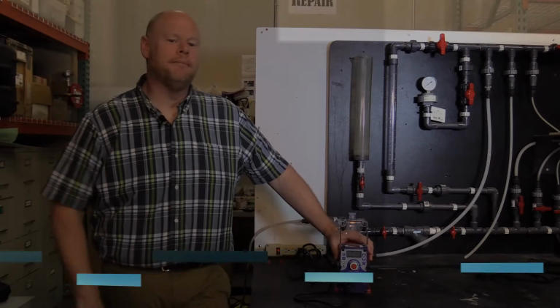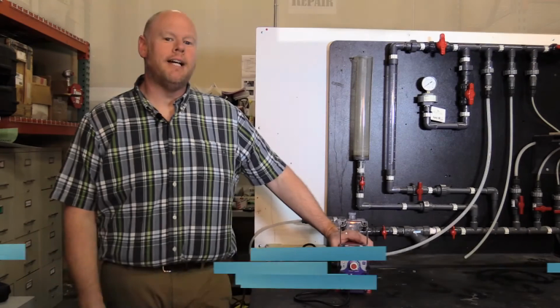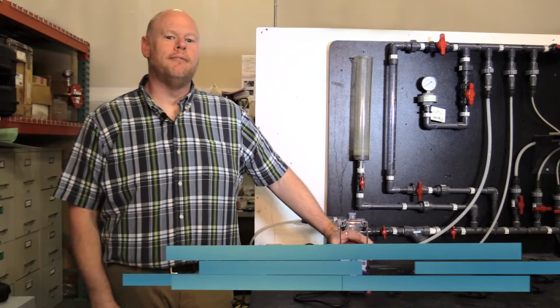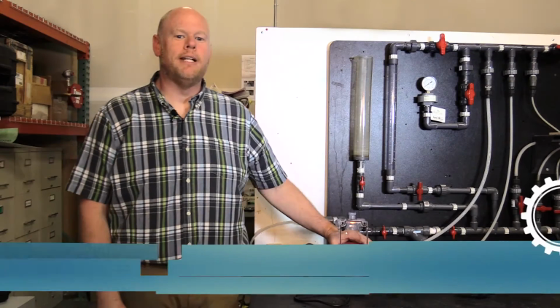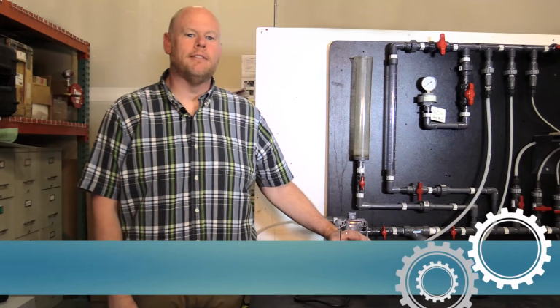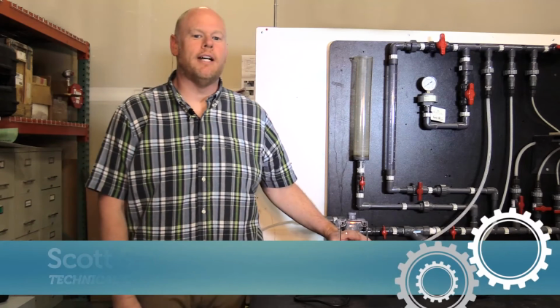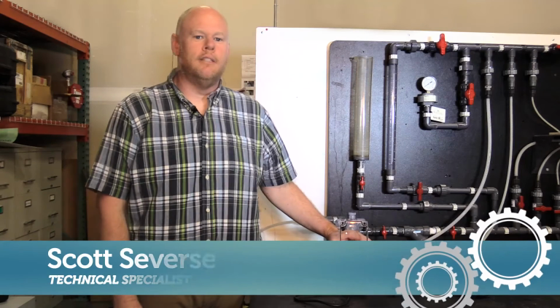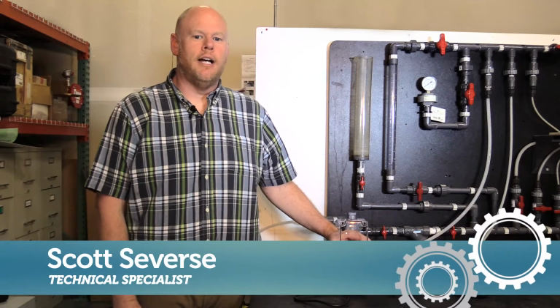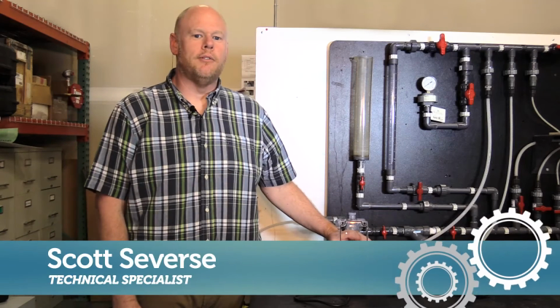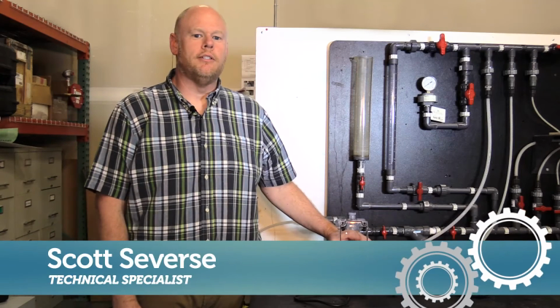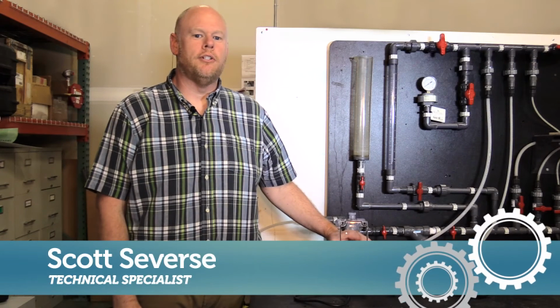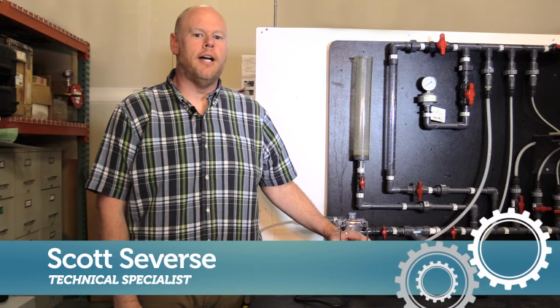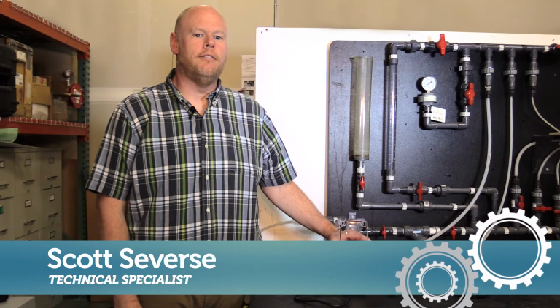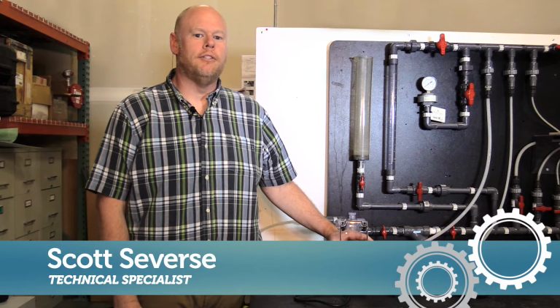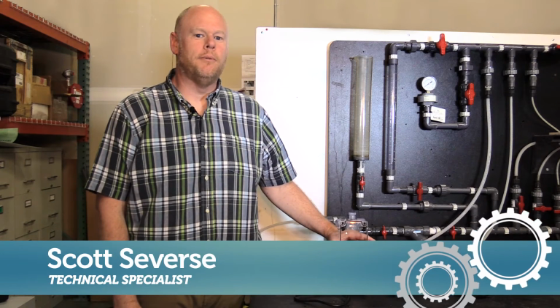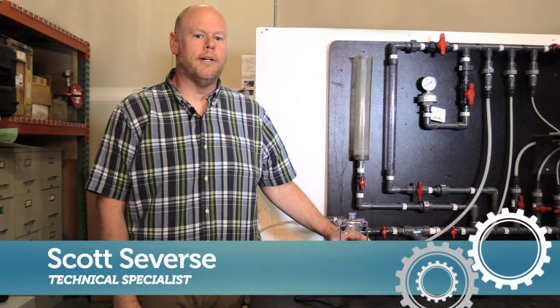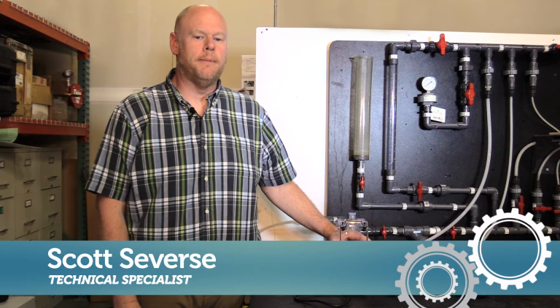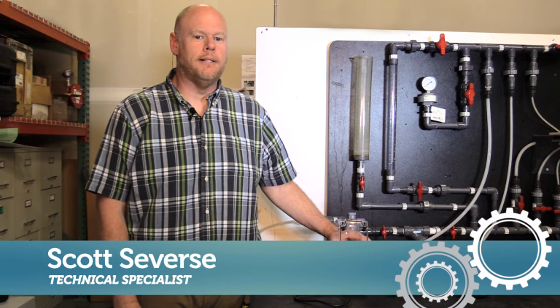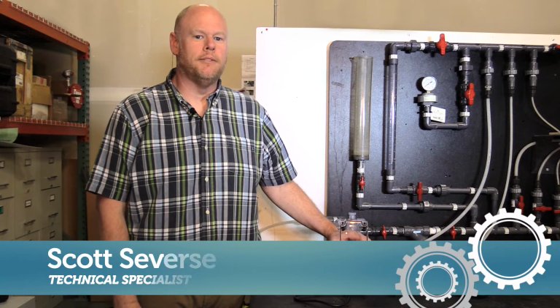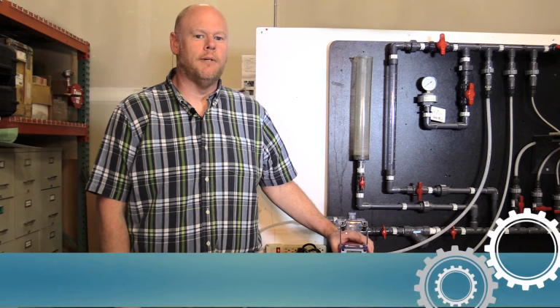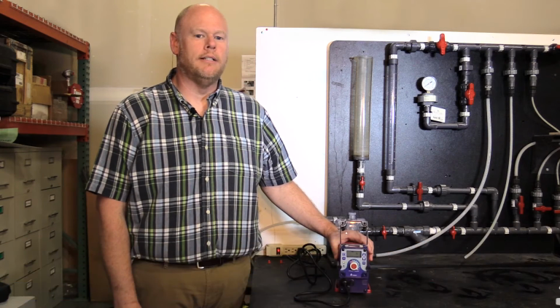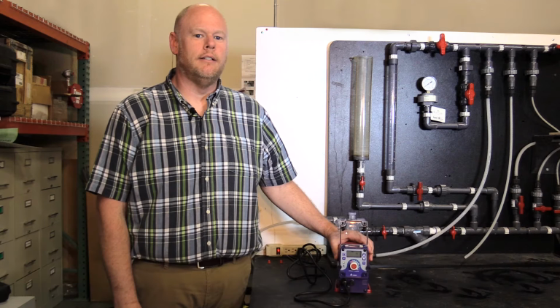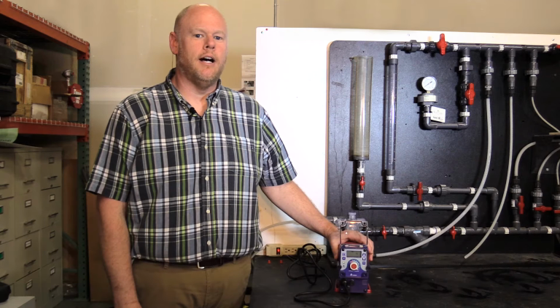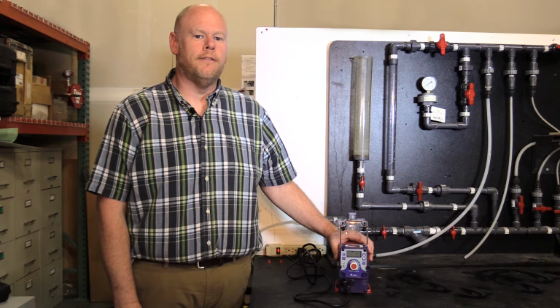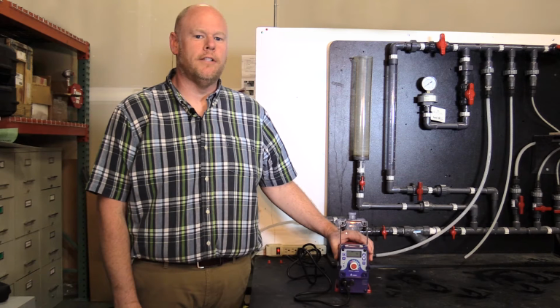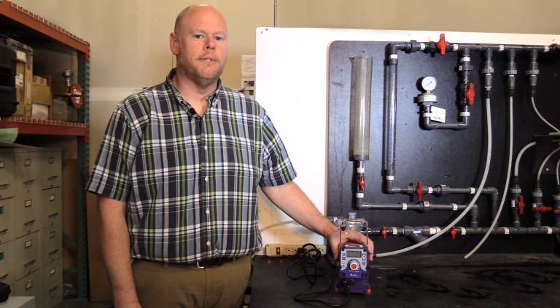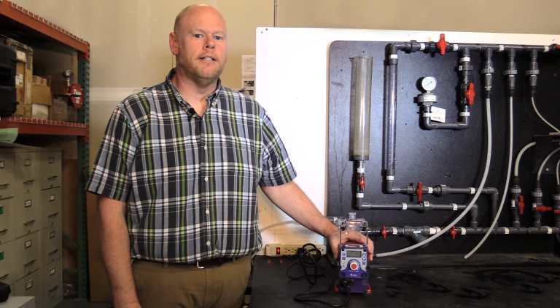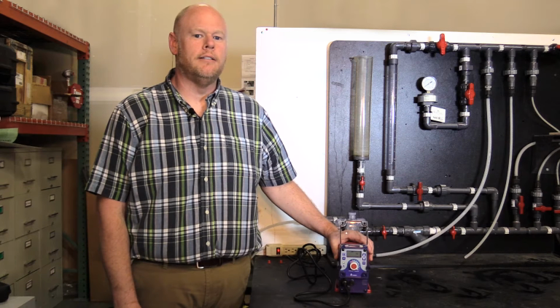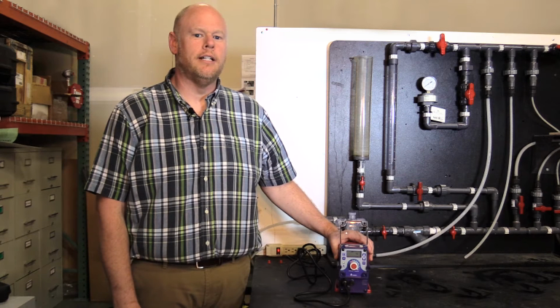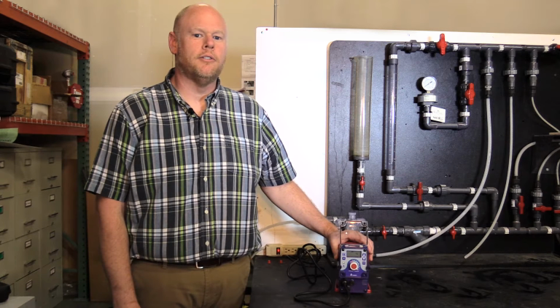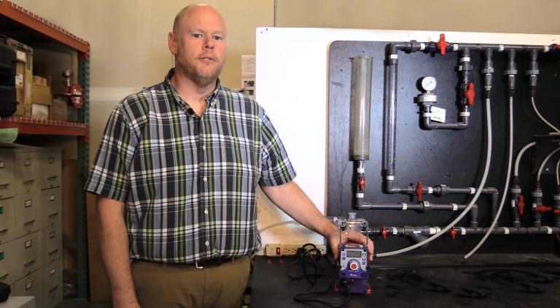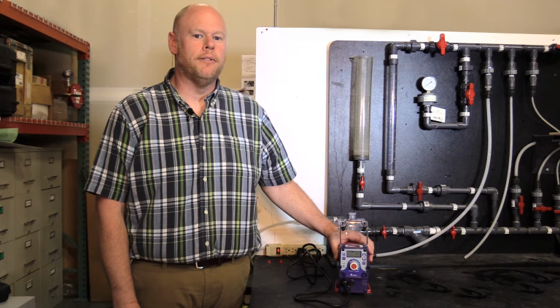Hi, my name is Scott. I'm going to show you how to program your pump to run off of a flow meter in external mode.